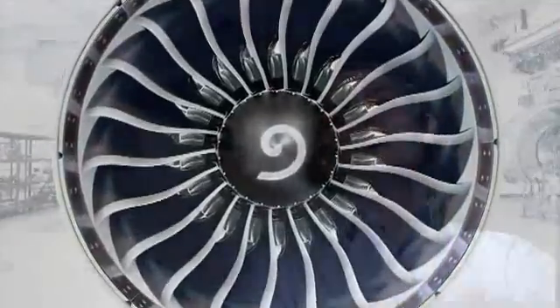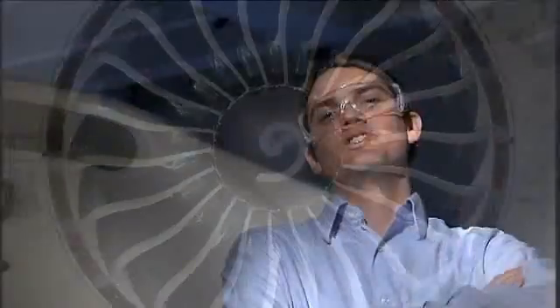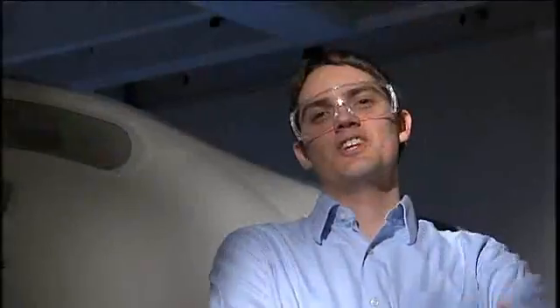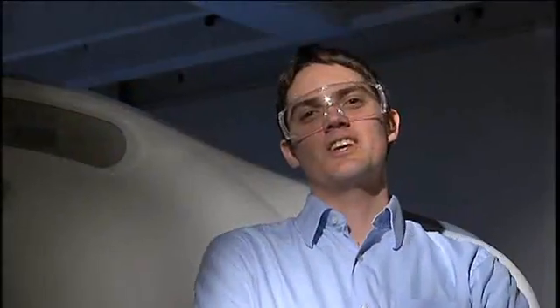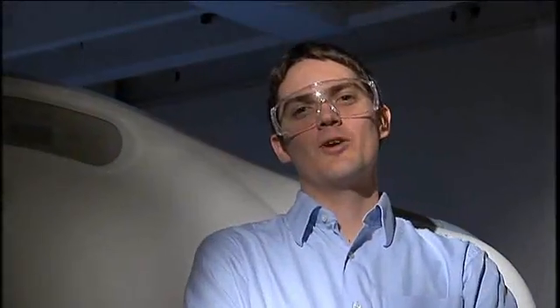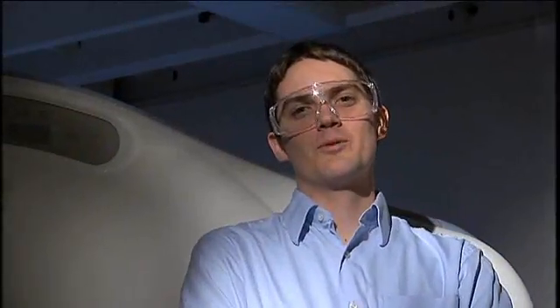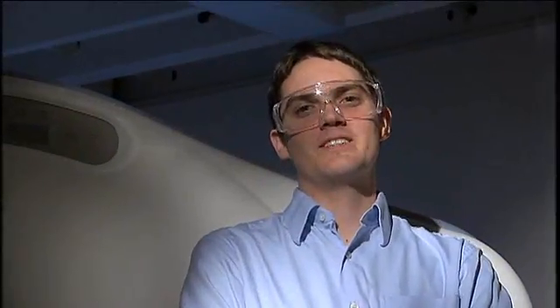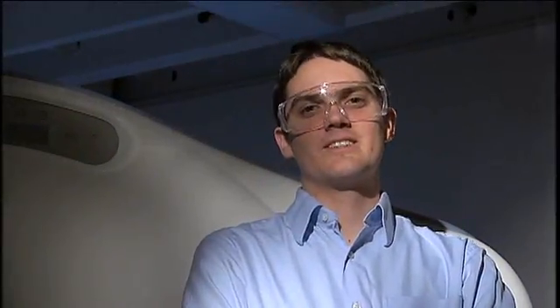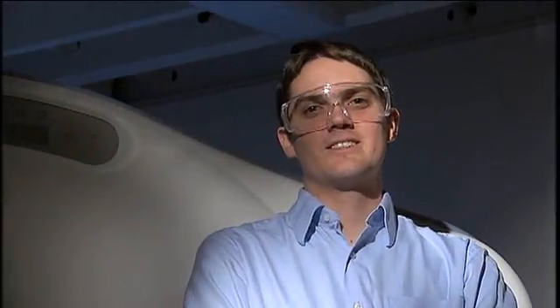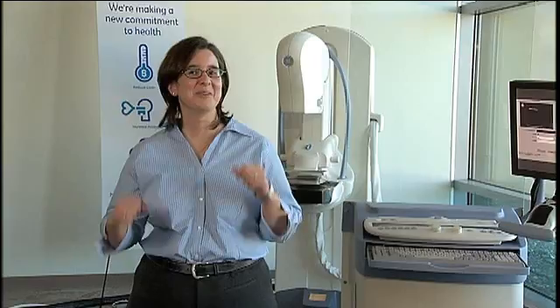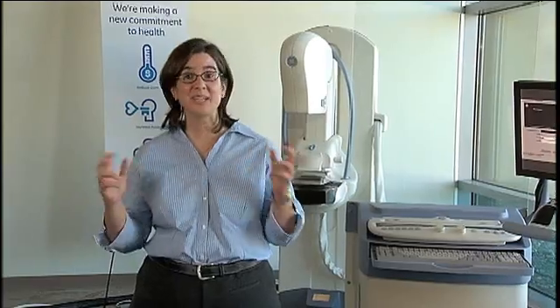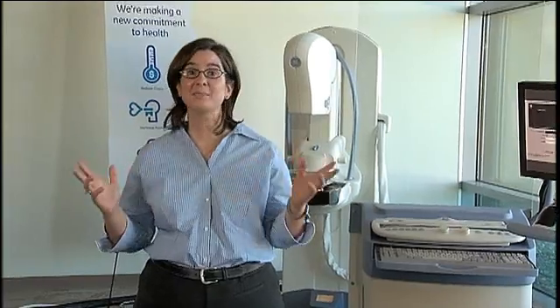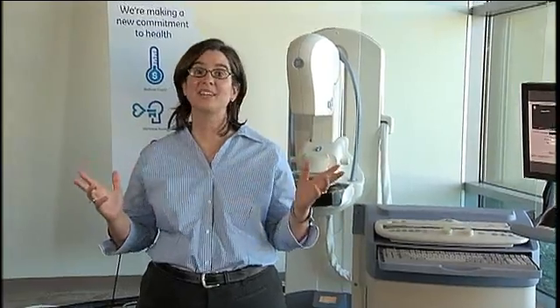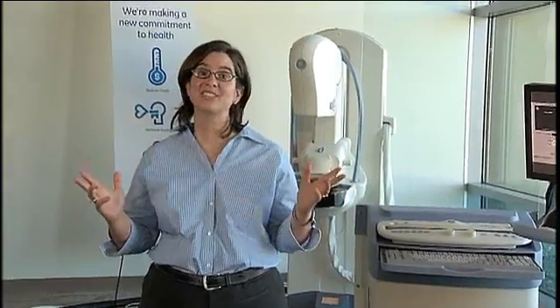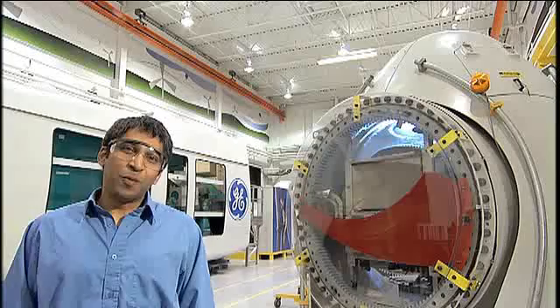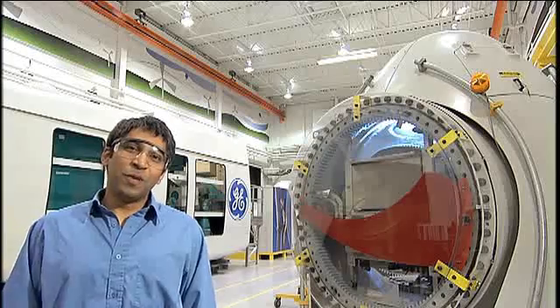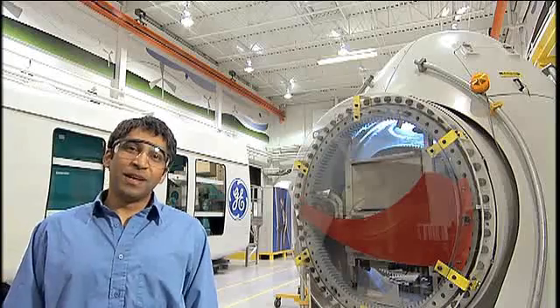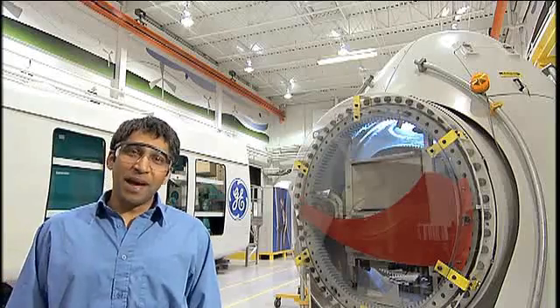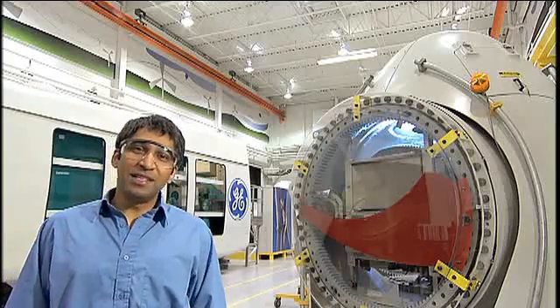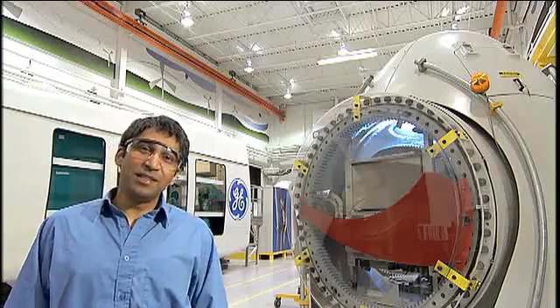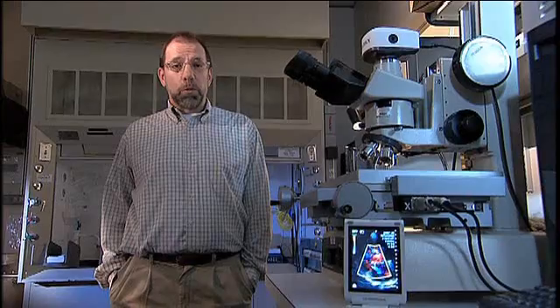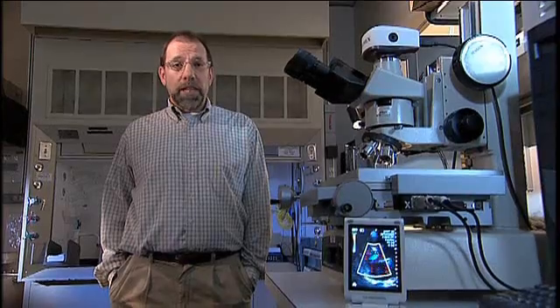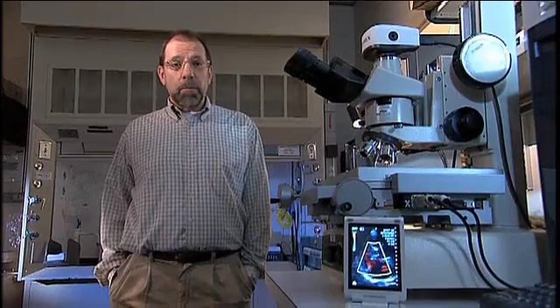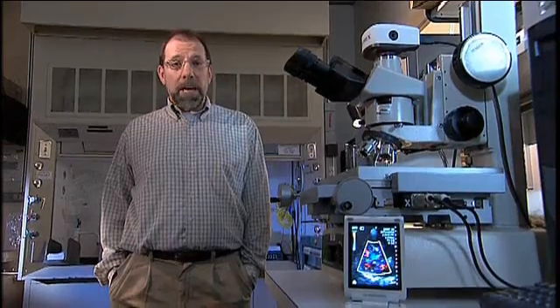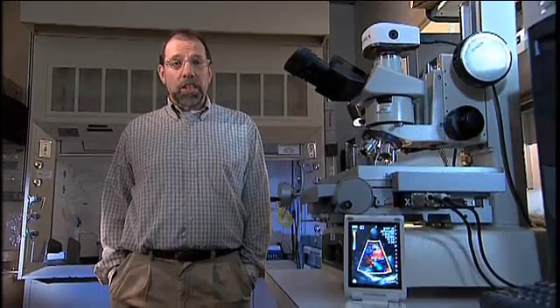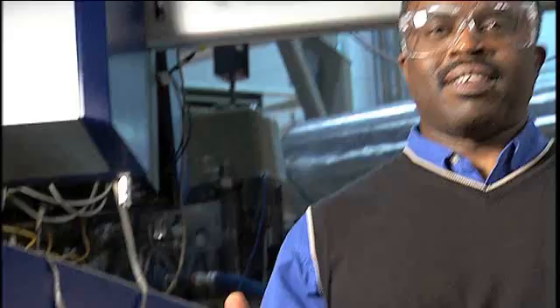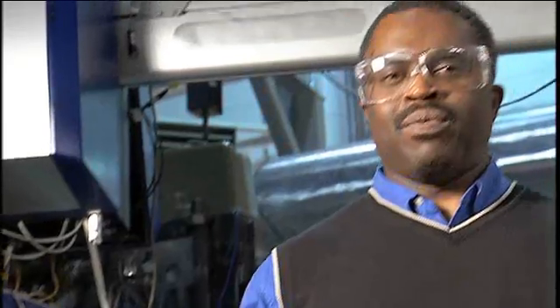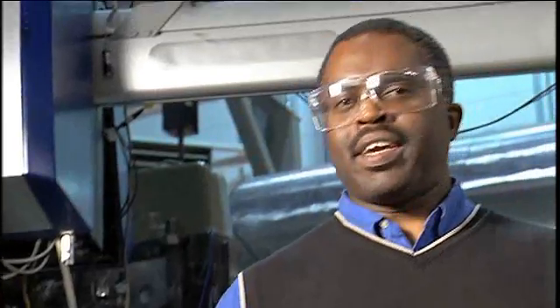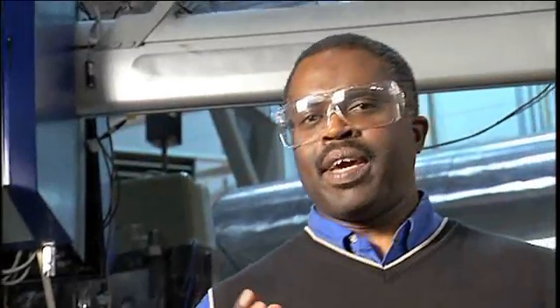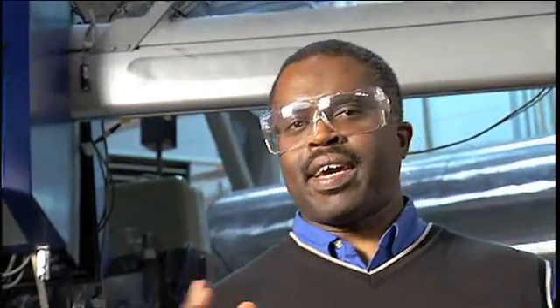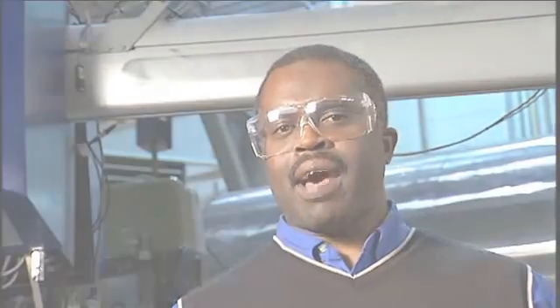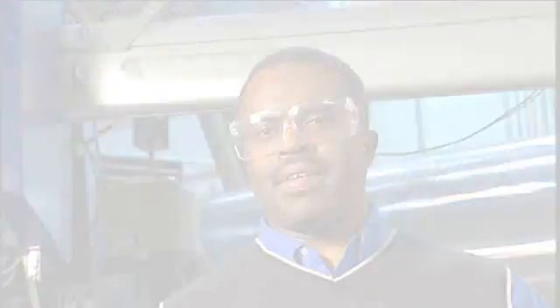GE Global Research. What we can imagine, we can make happen.